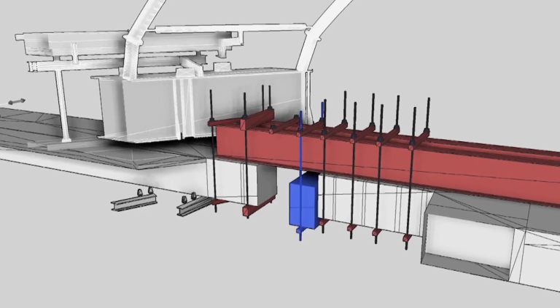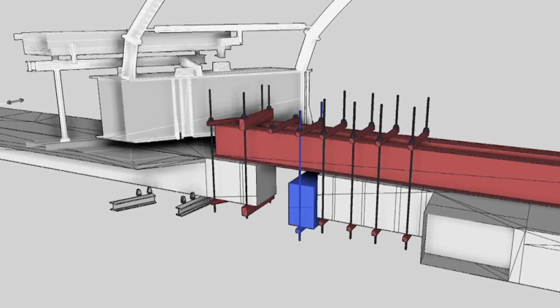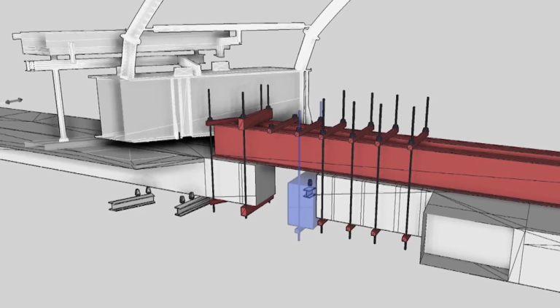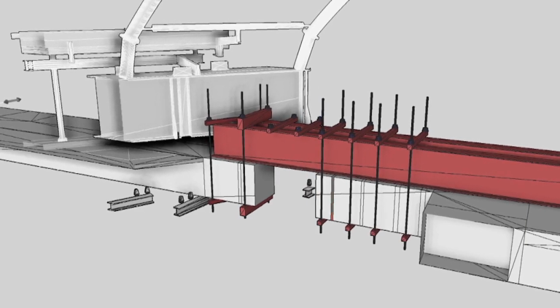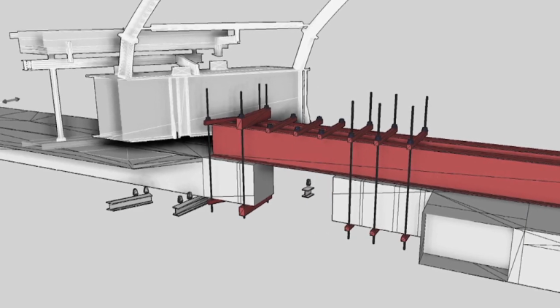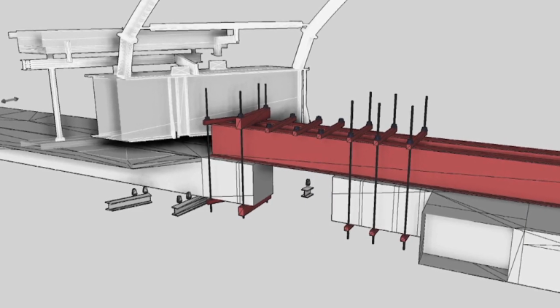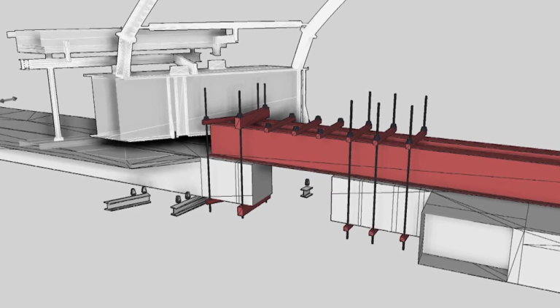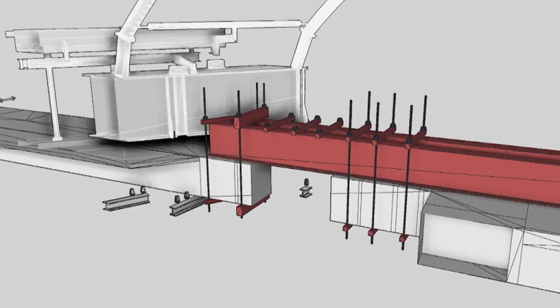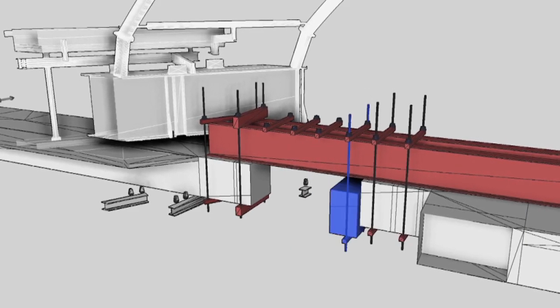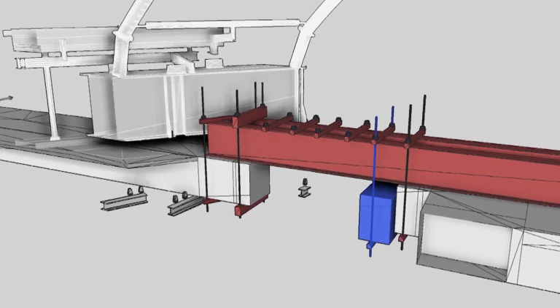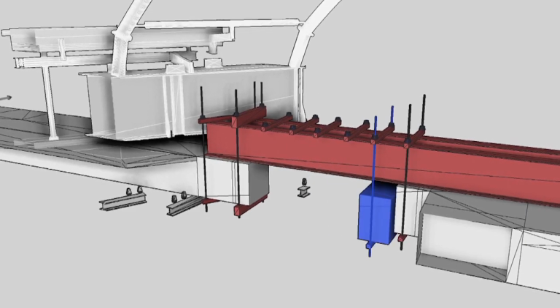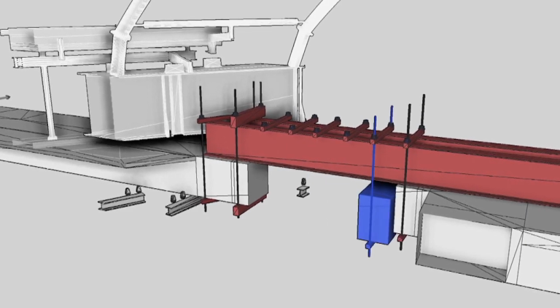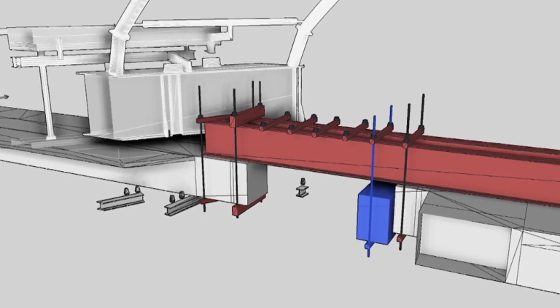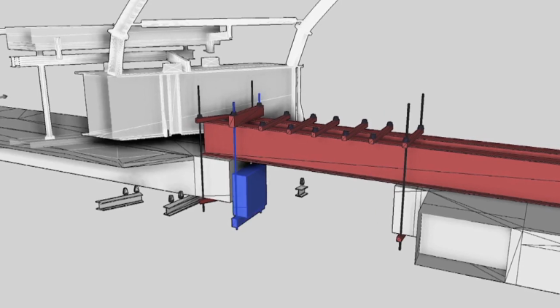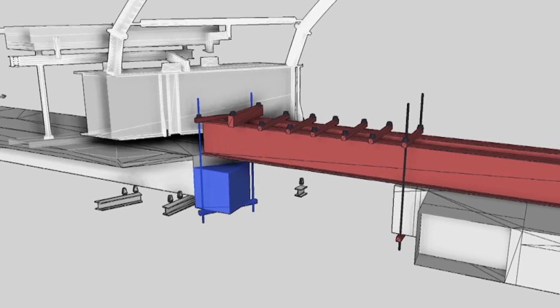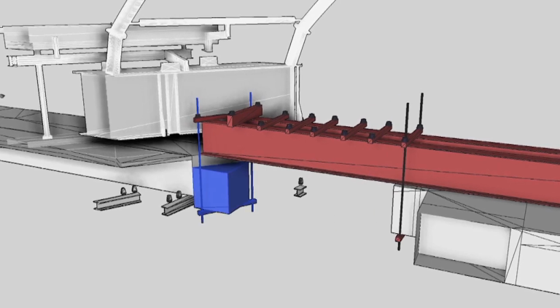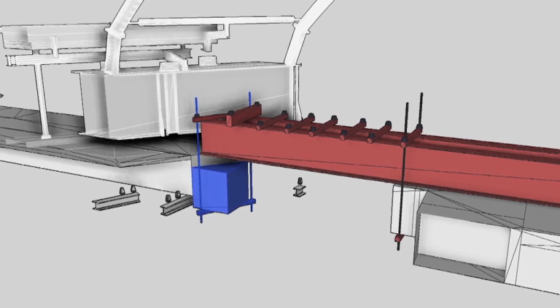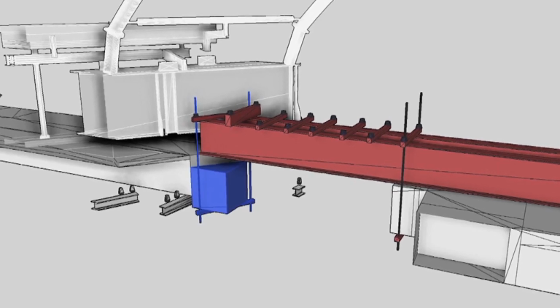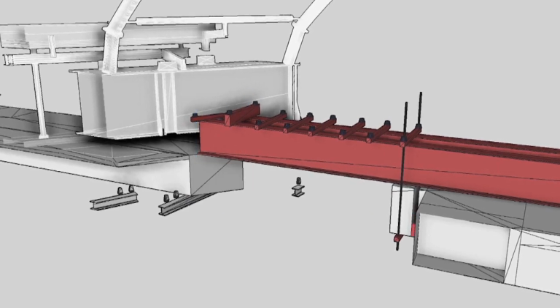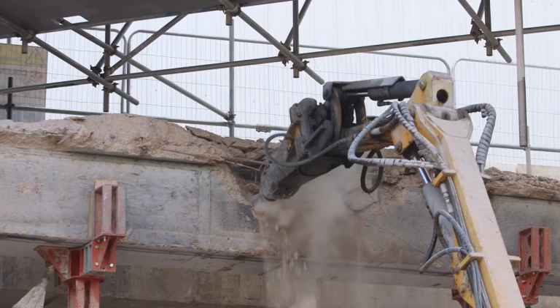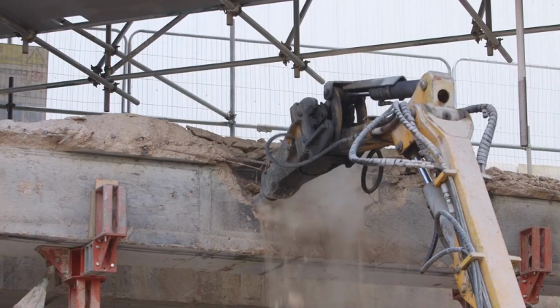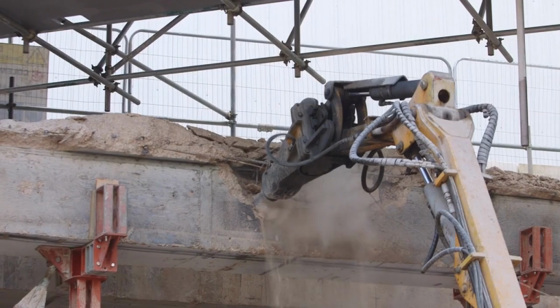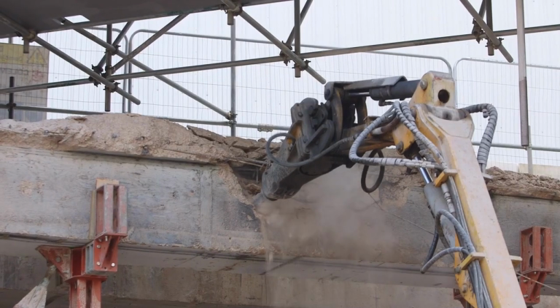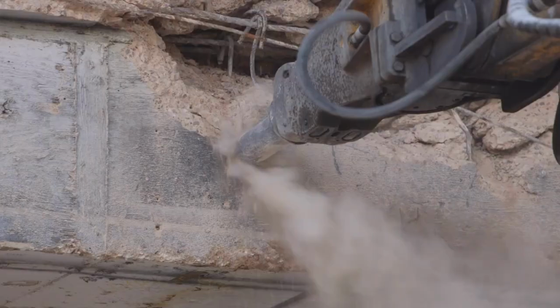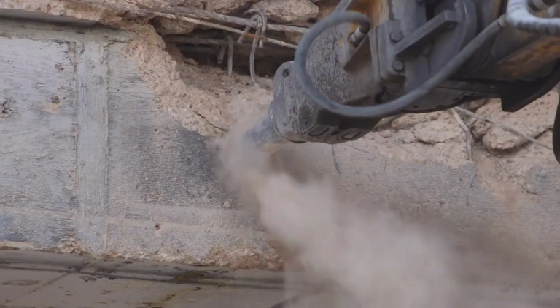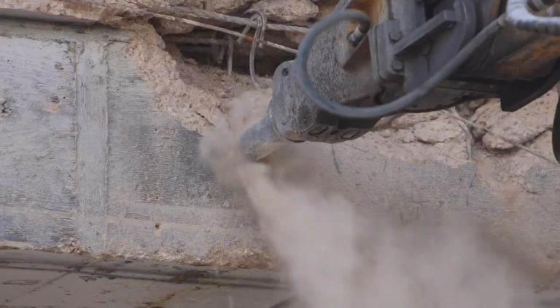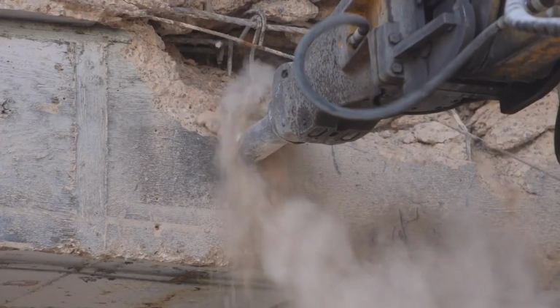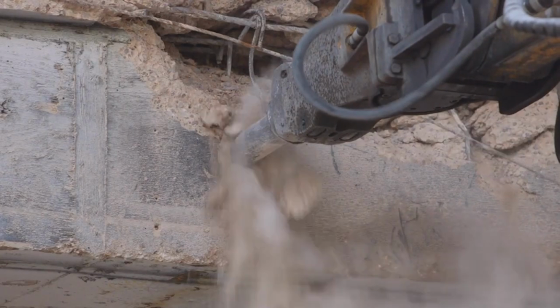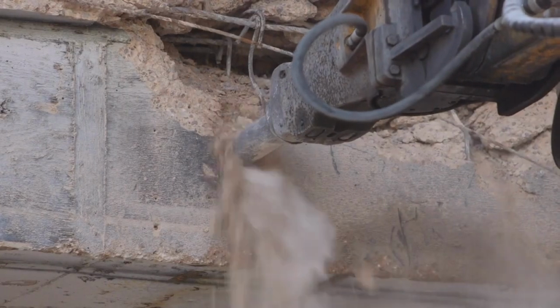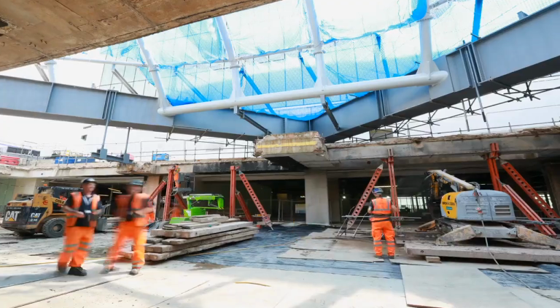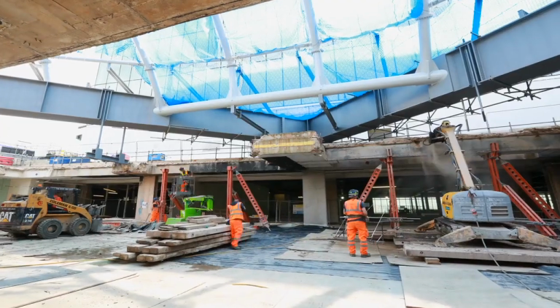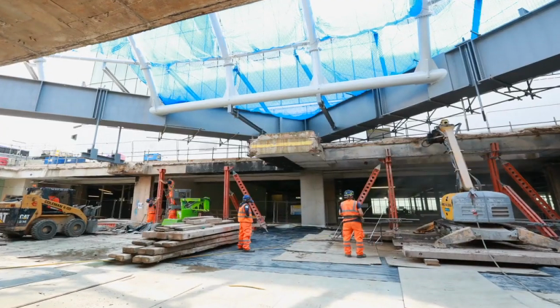Once that work's complete, that then enables us to commence the demolition works. Total demolition area is roughly the size of Wembley football pitch.